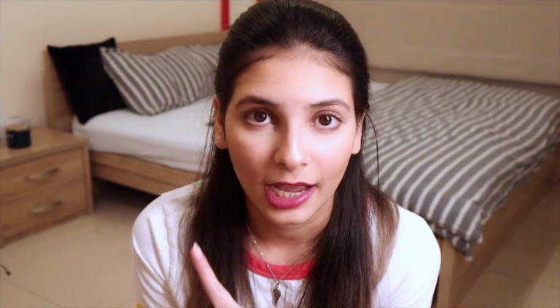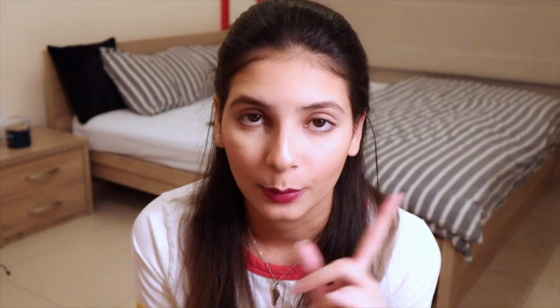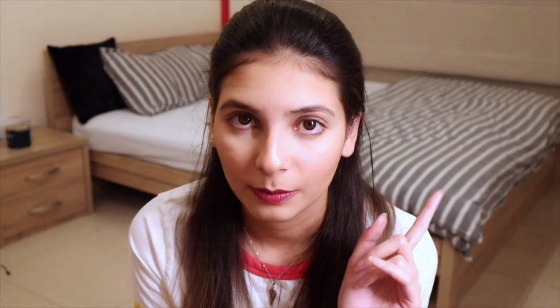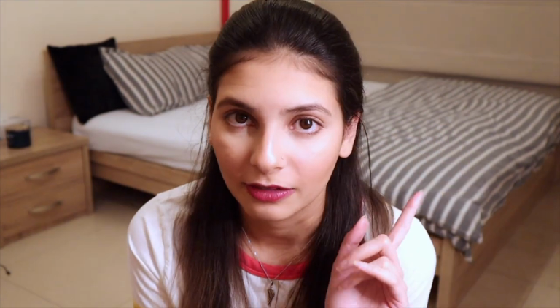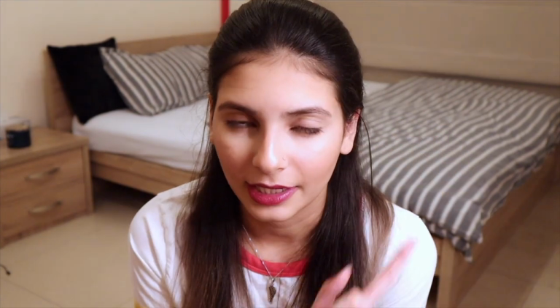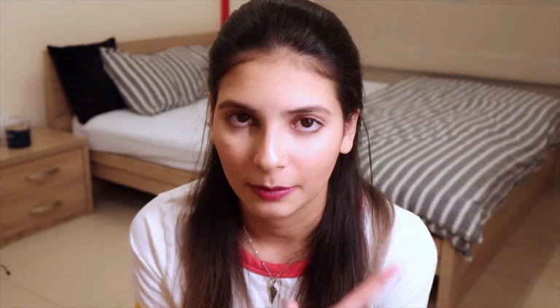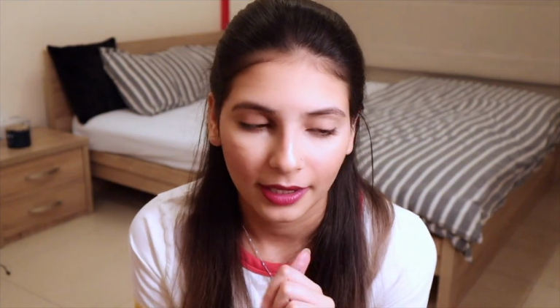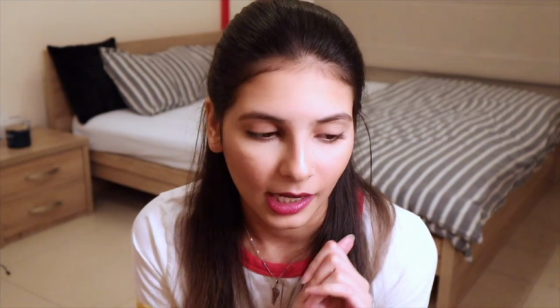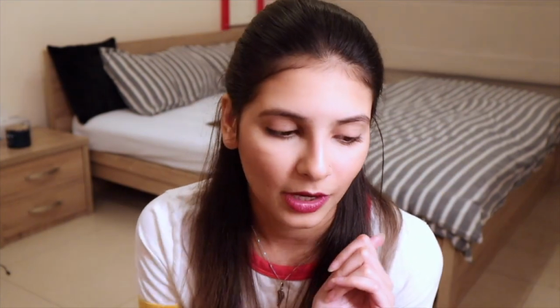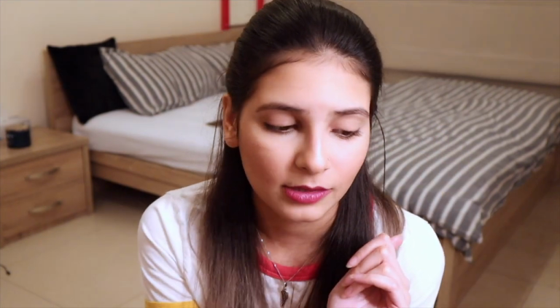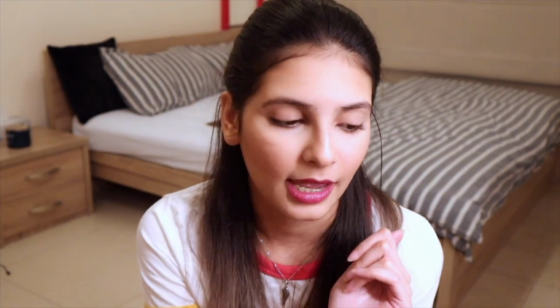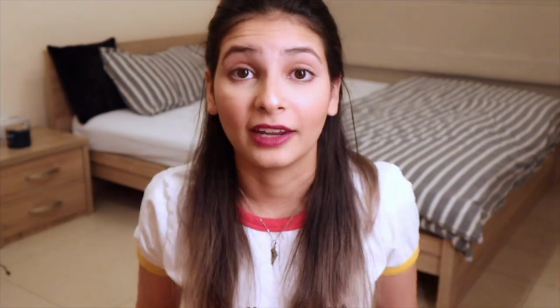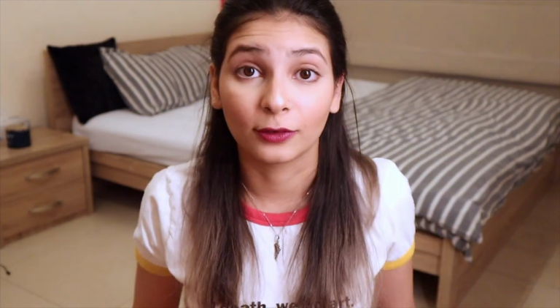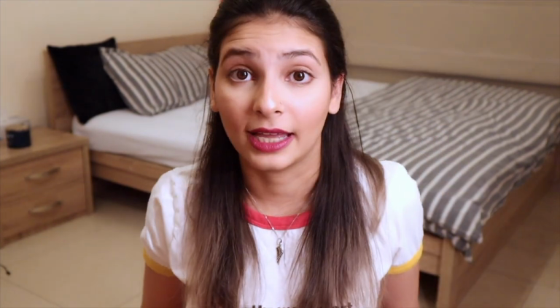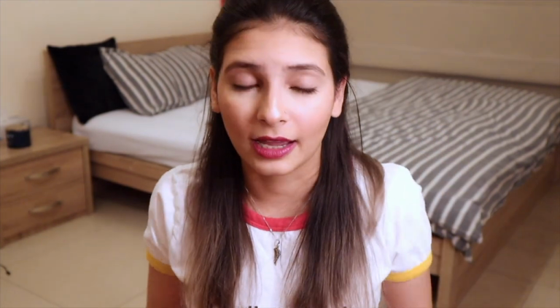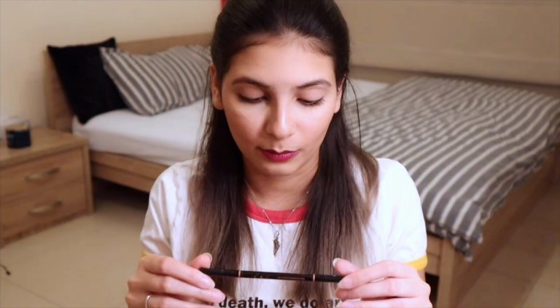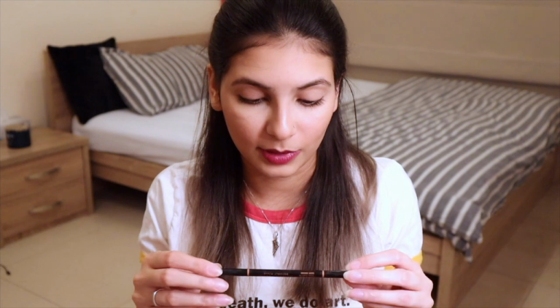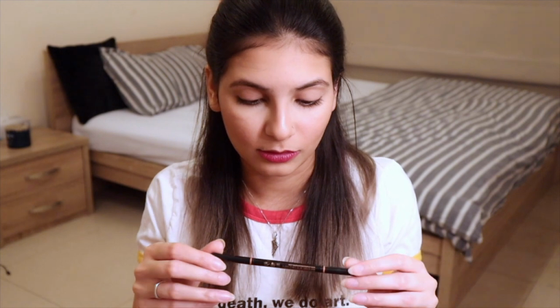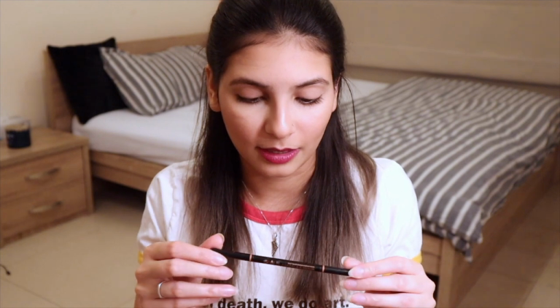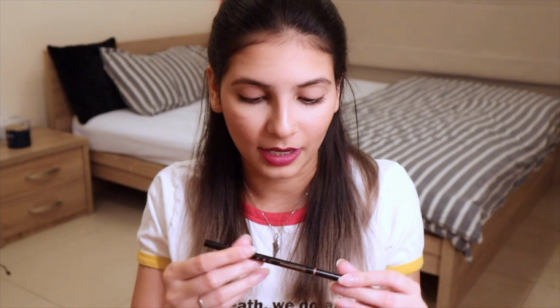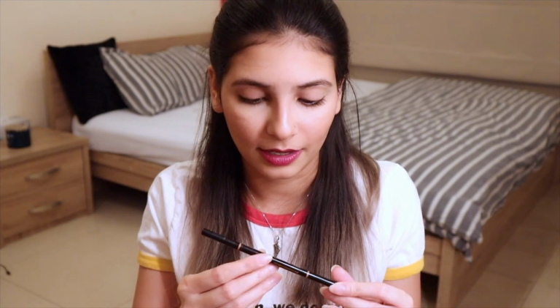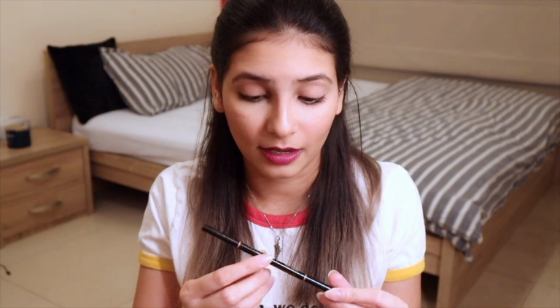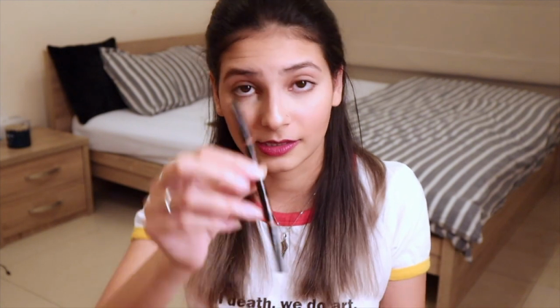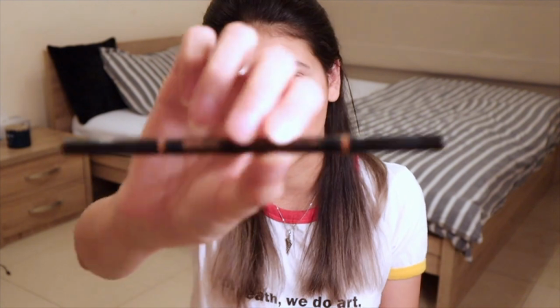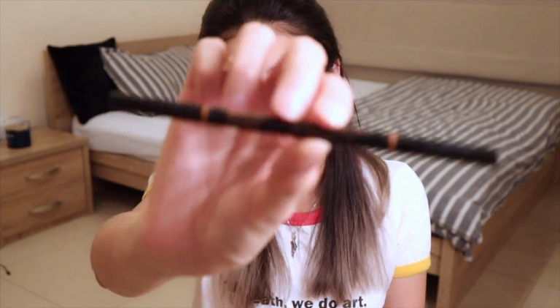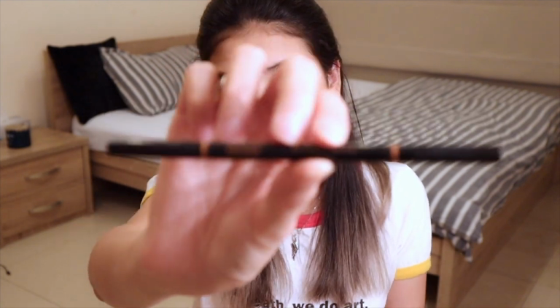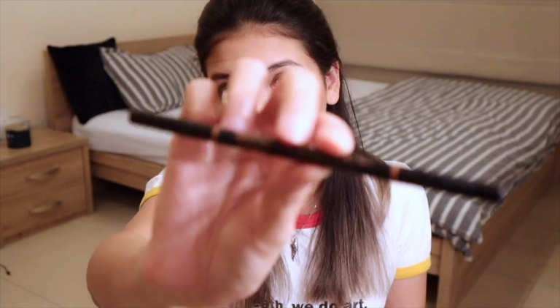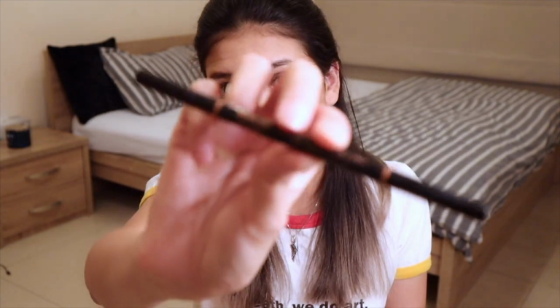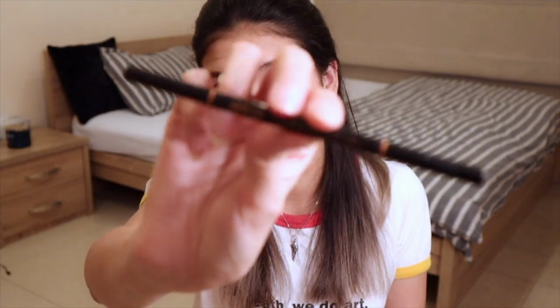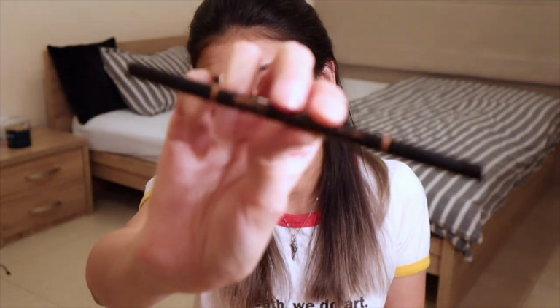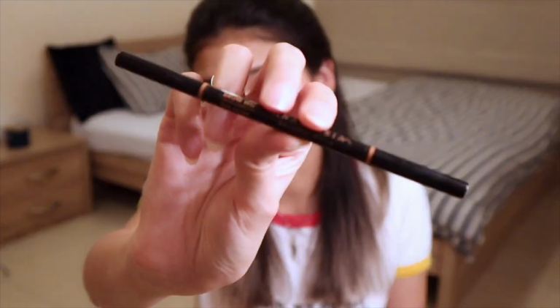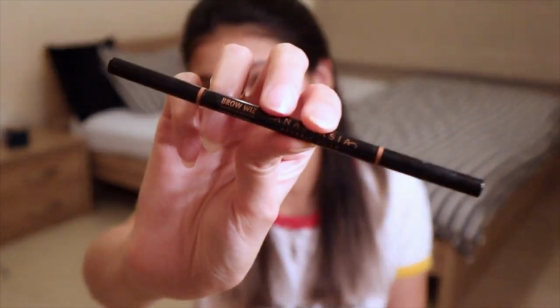I will be filling in my eyebrows using my Anastasia Beverly Hills Brow Wiz.